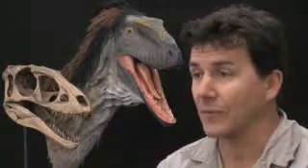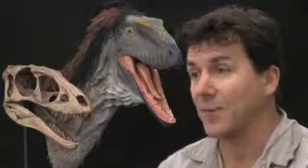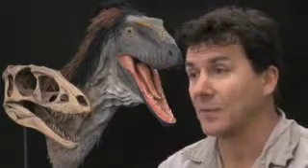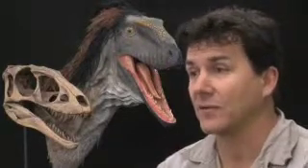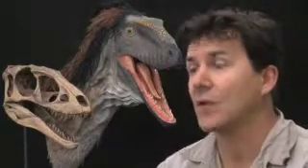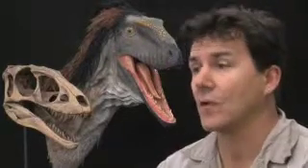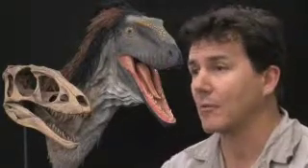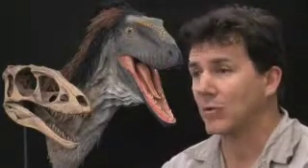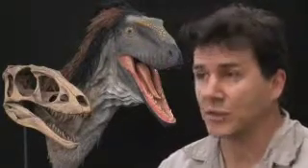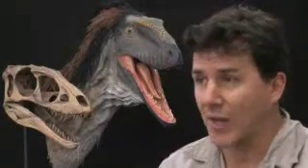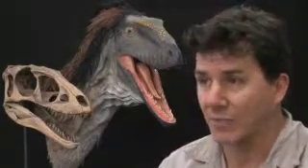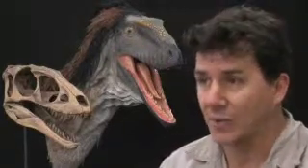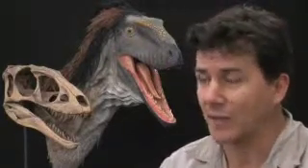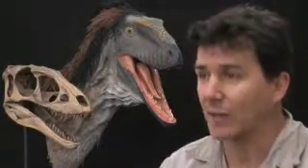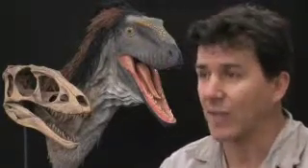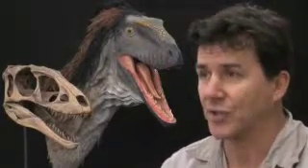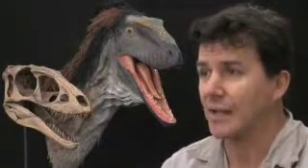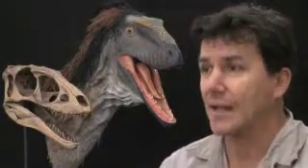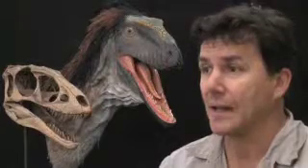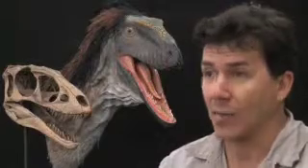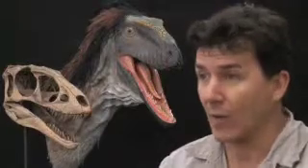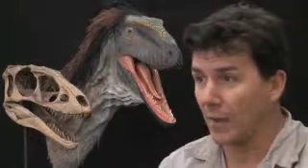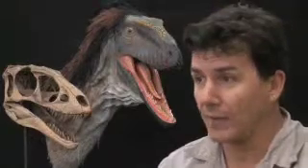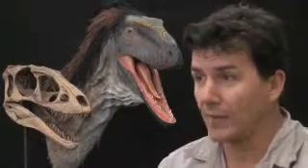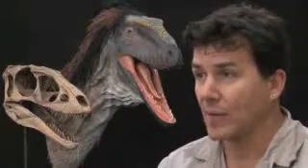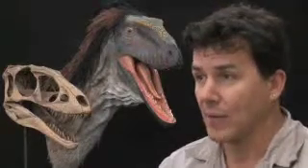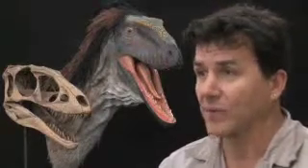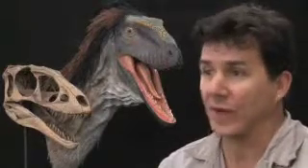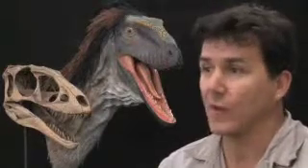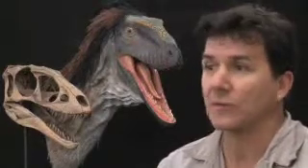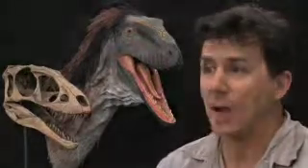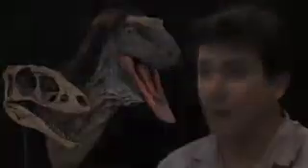The specimen is going to be returned to China eventually into a collection in Inner Mongolia near the site of where it was dug up.